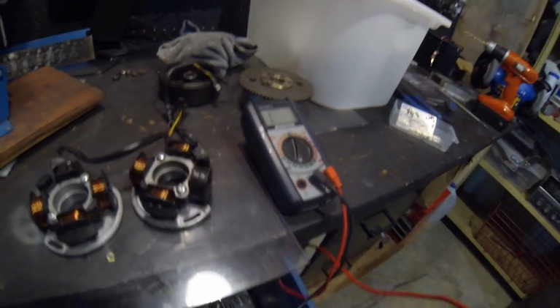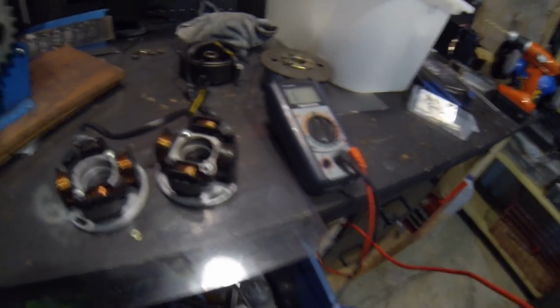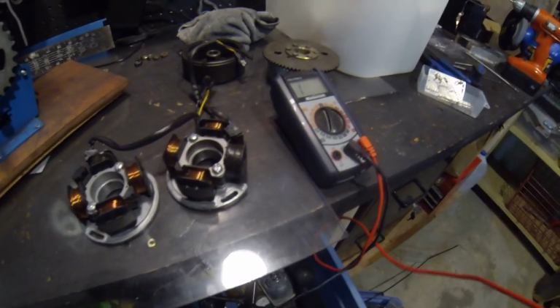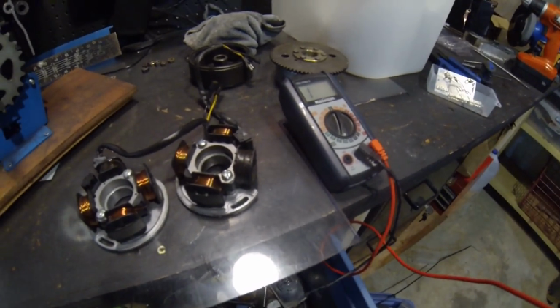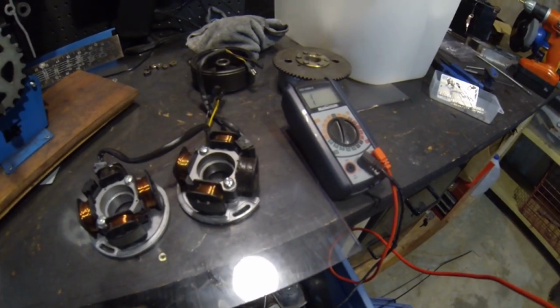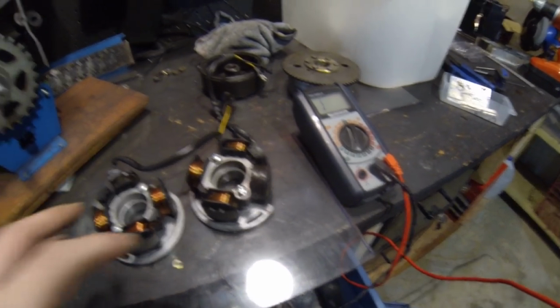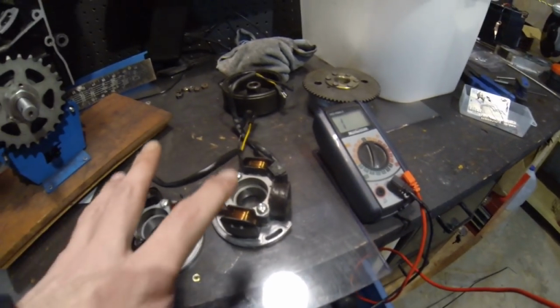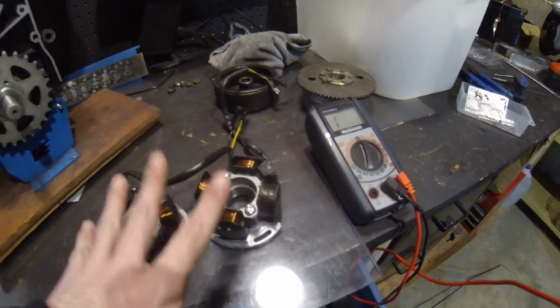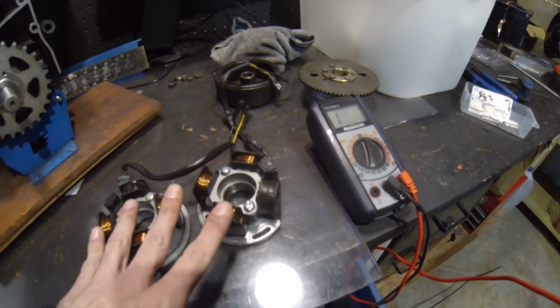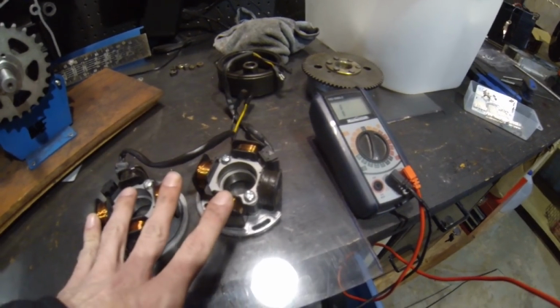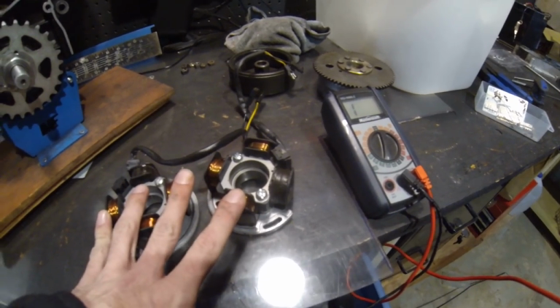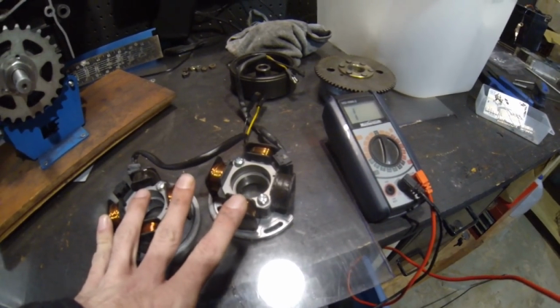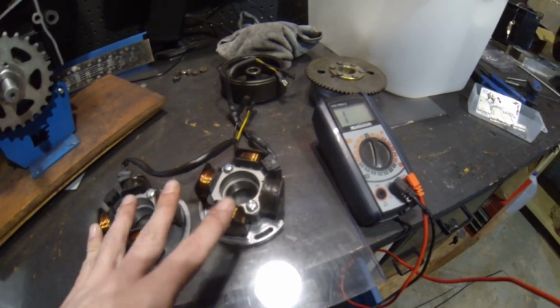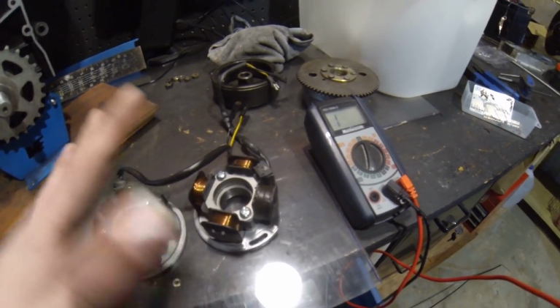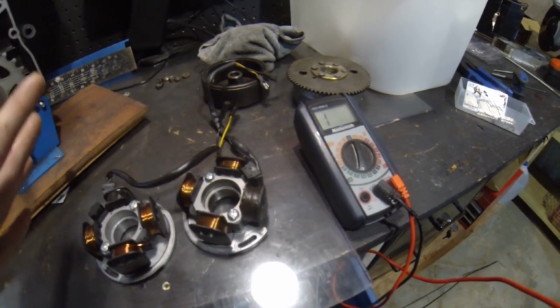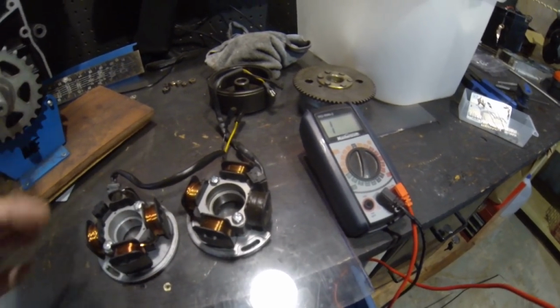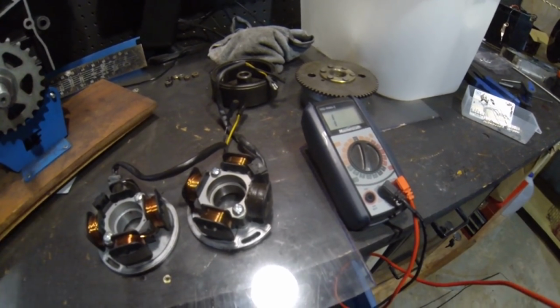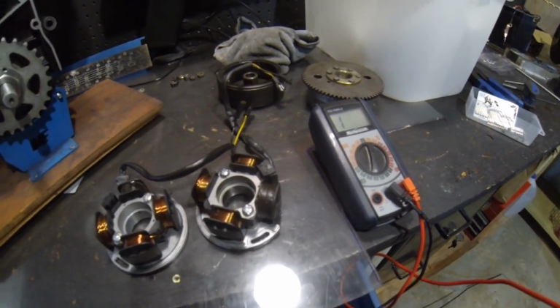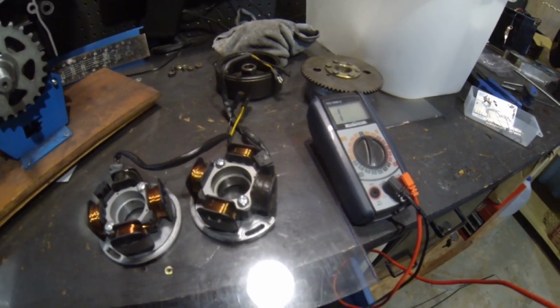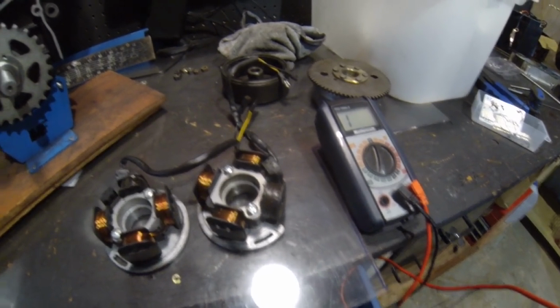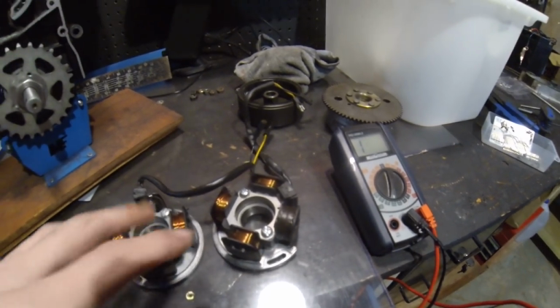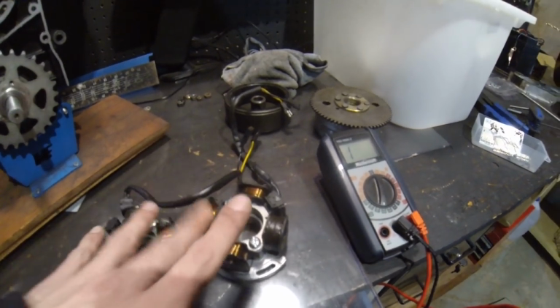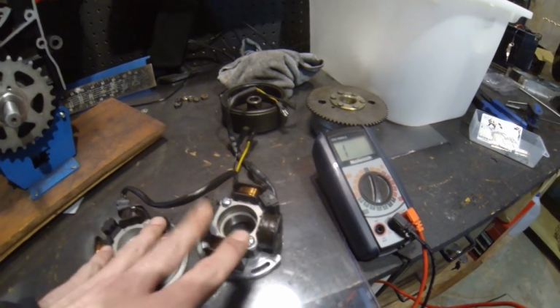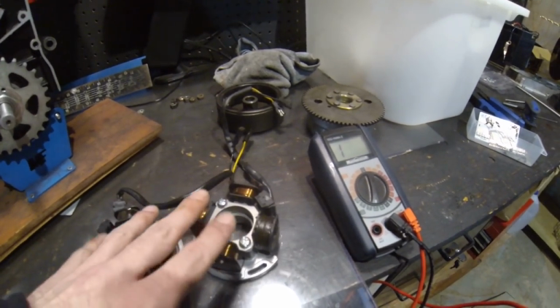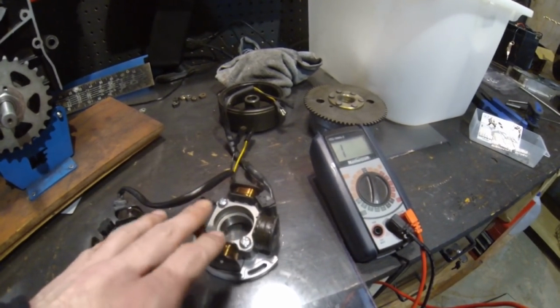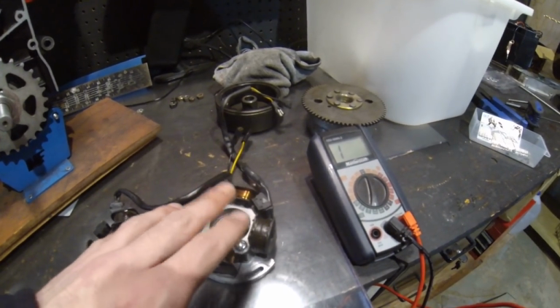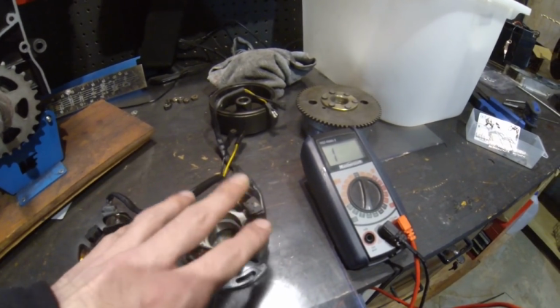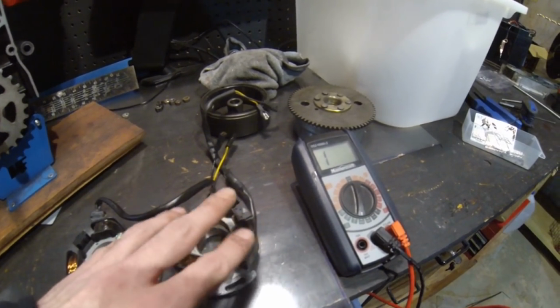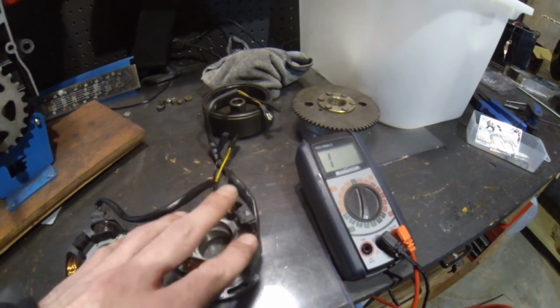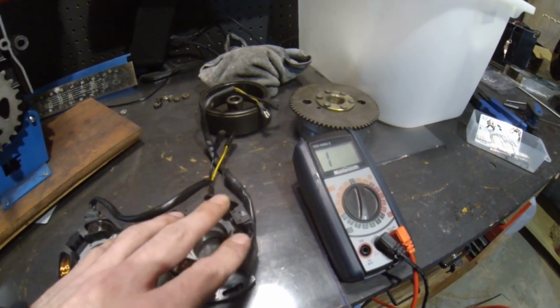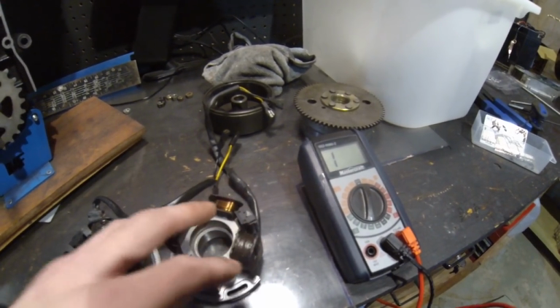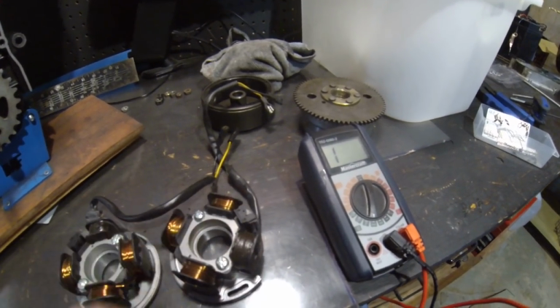Check that out. If it's in that ballpark, it's probably nothing to do with that coil.